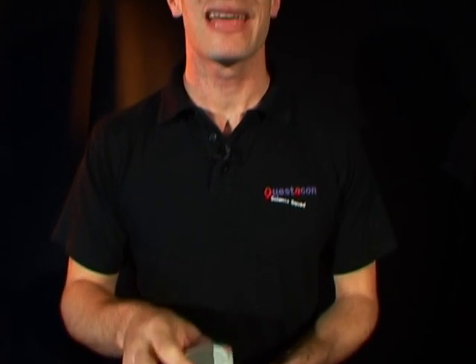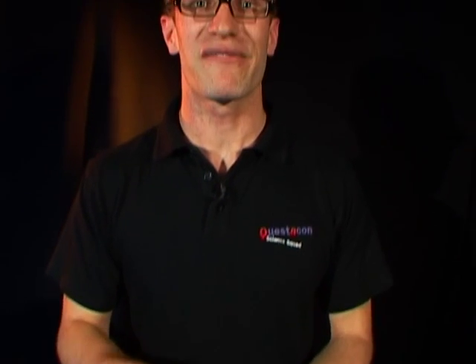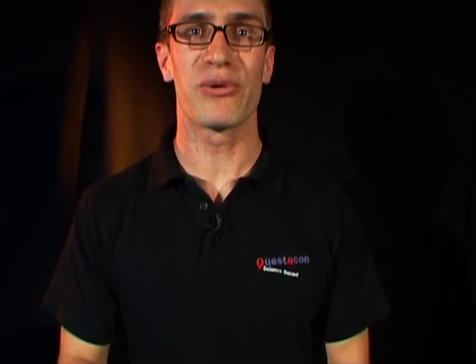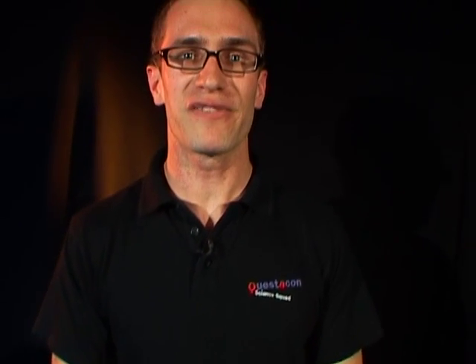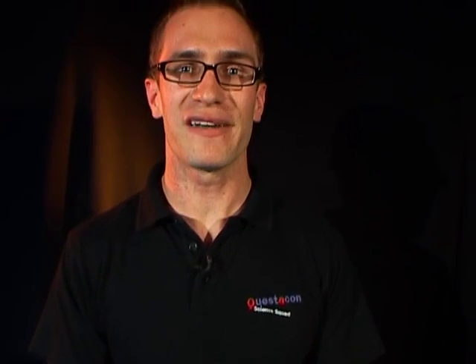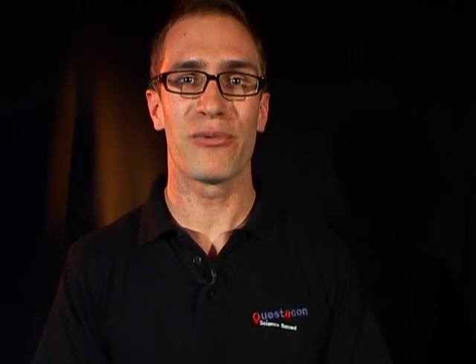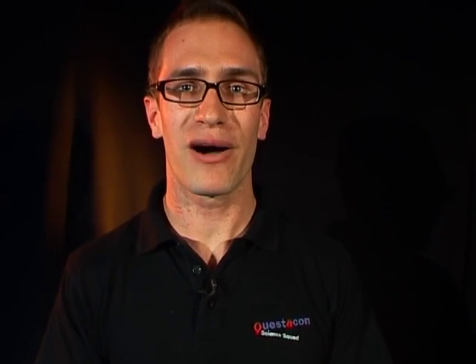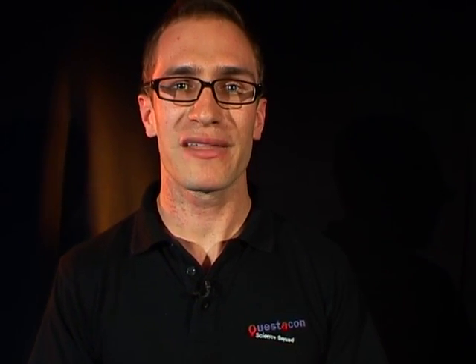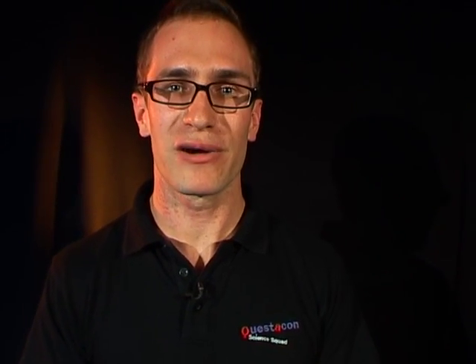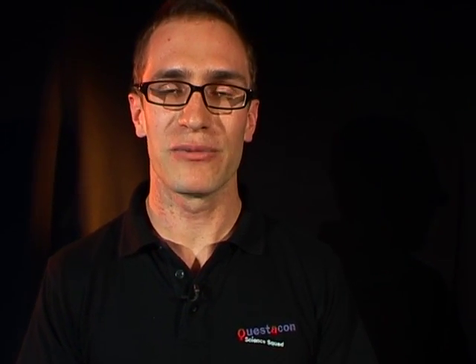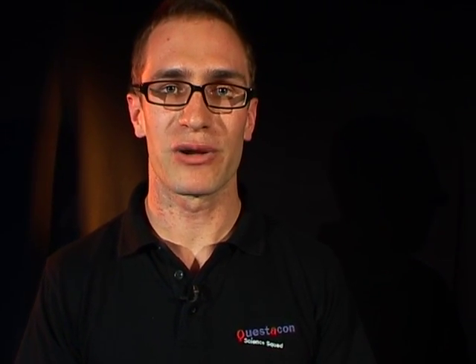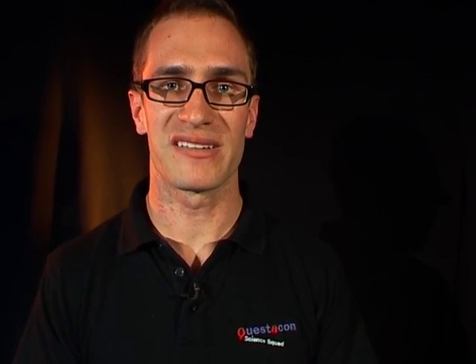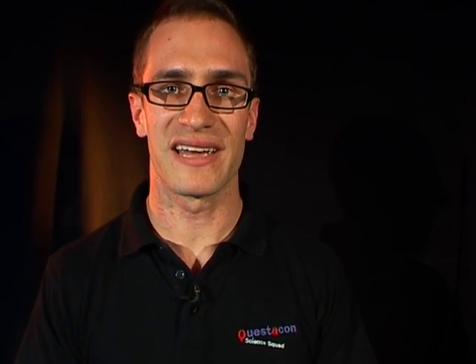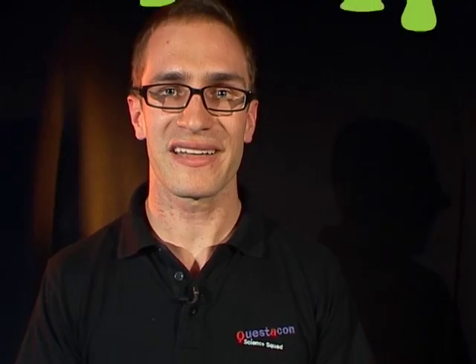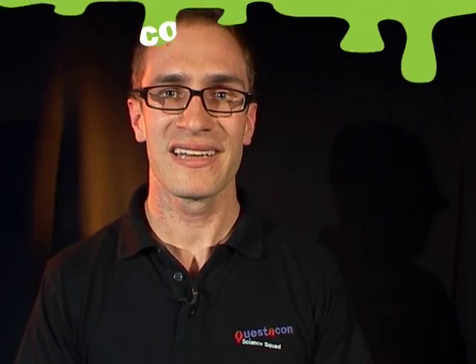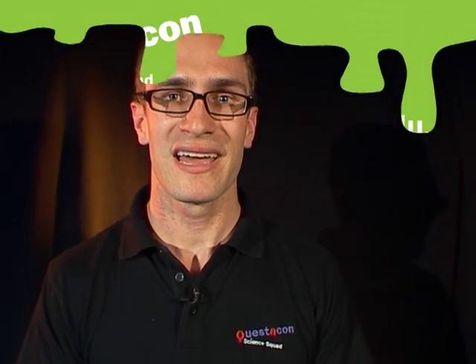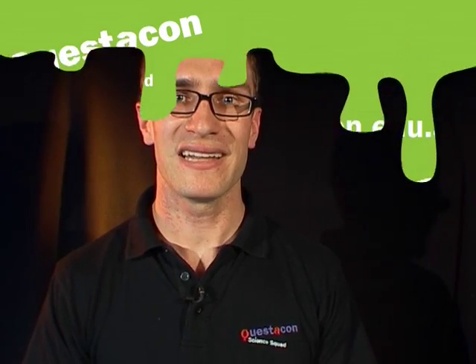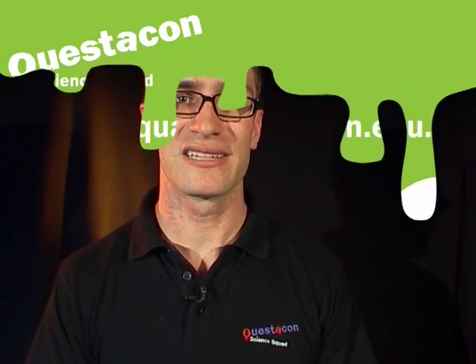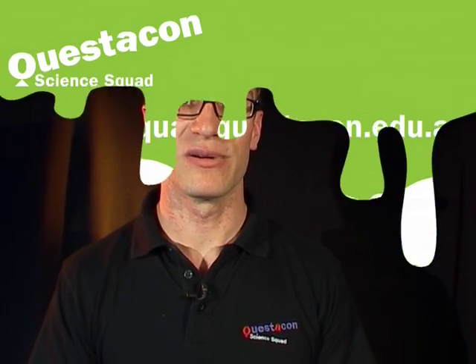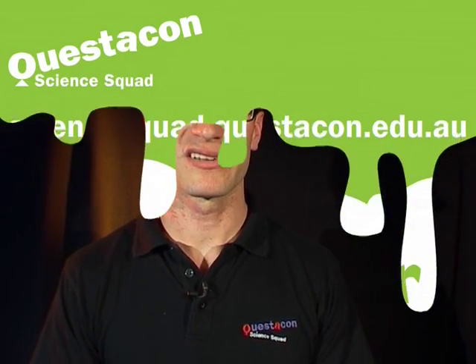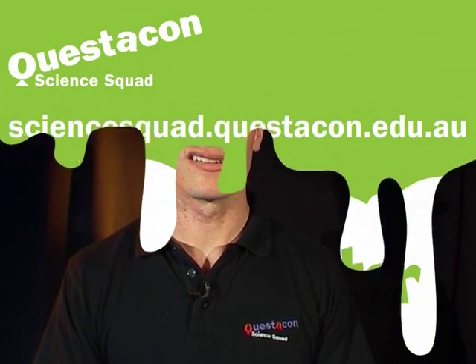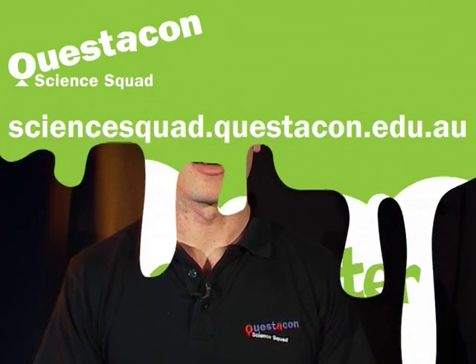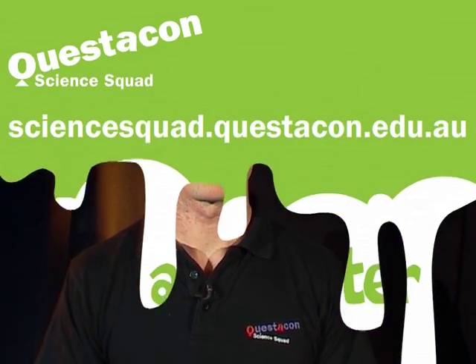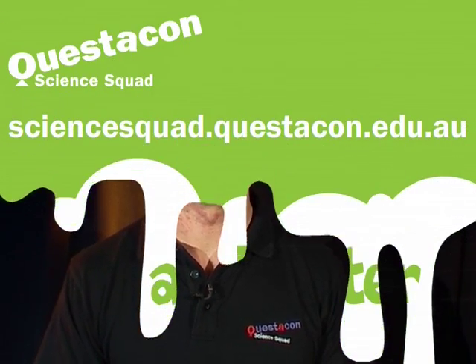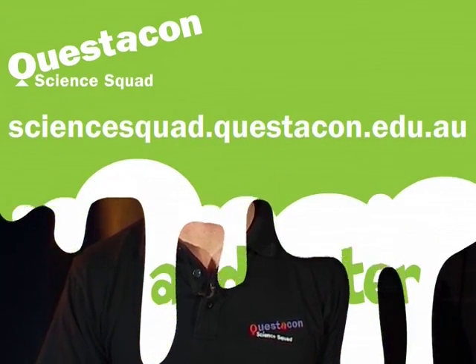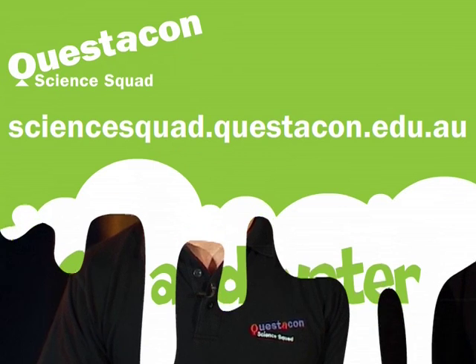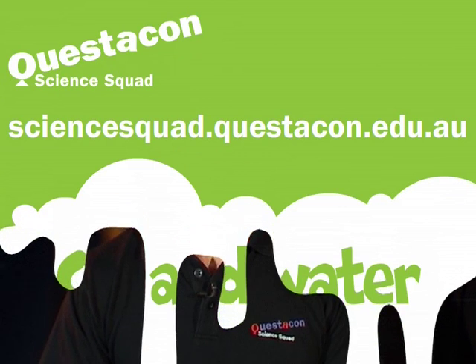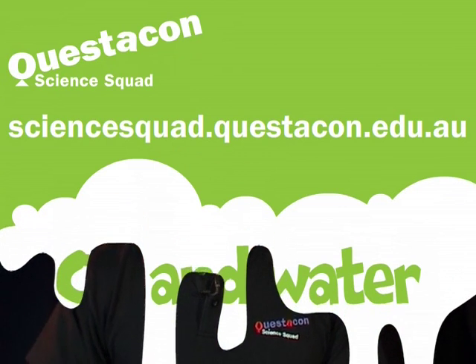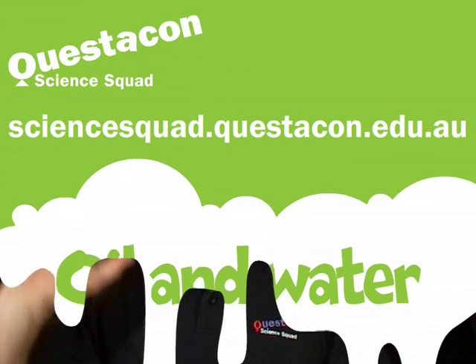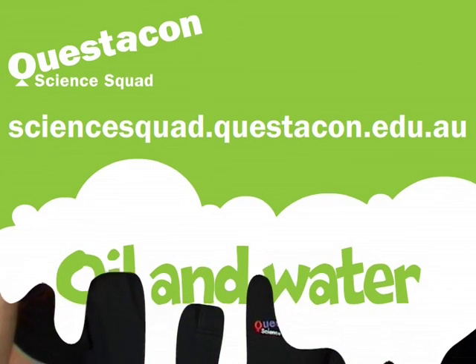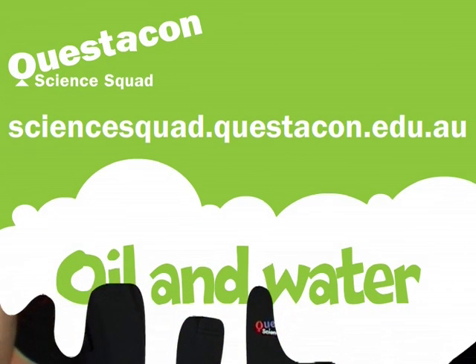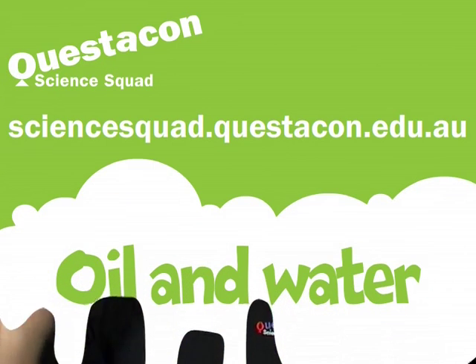If you want to find out why the oil and water mix together, head to the Questacon Science Squad website. Catch you next time.